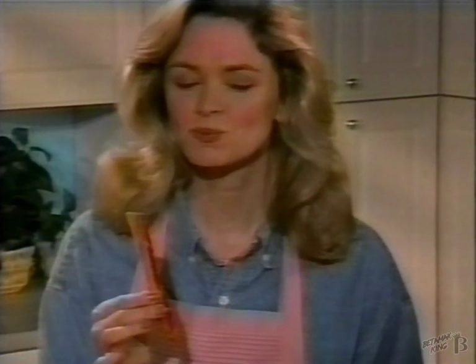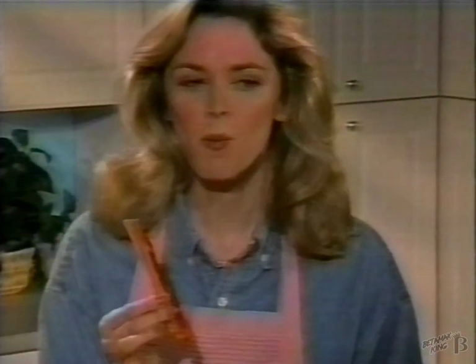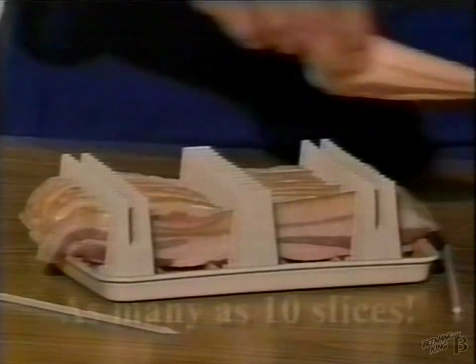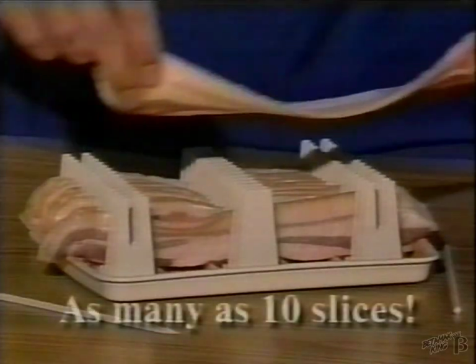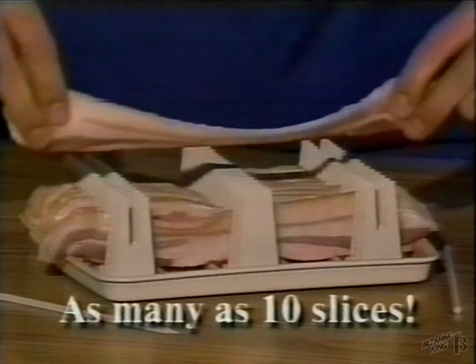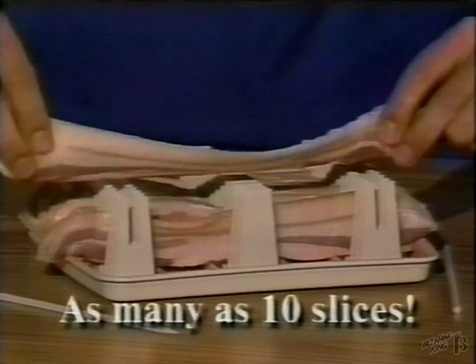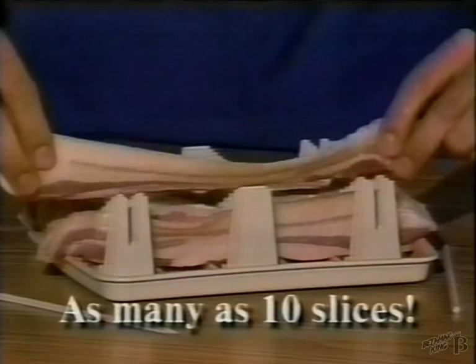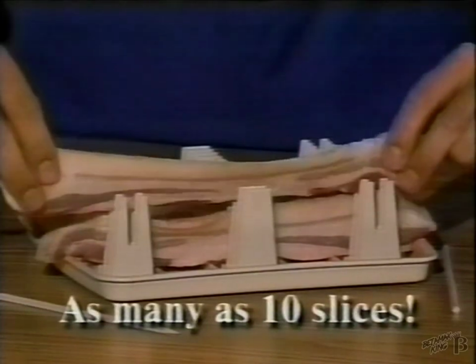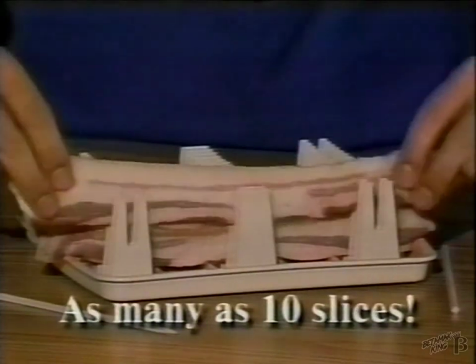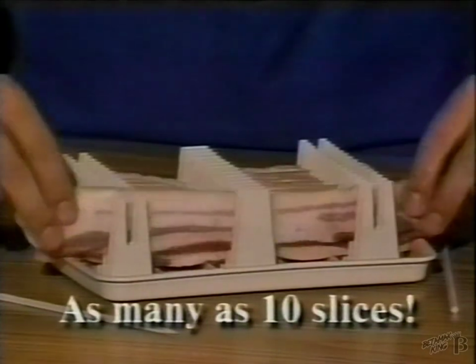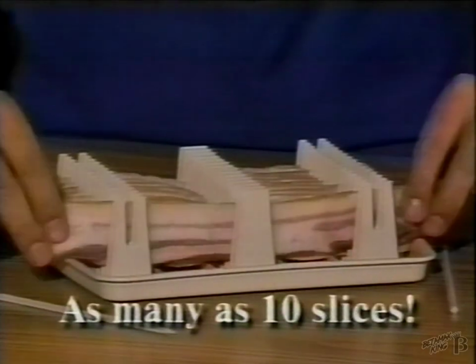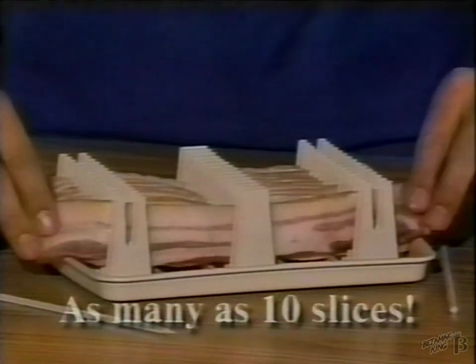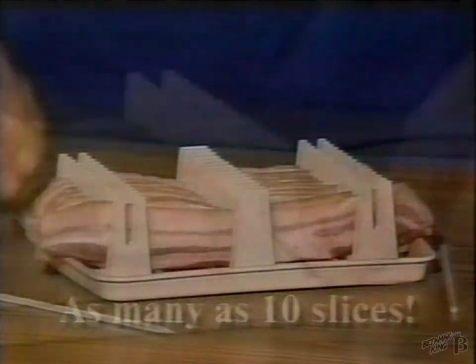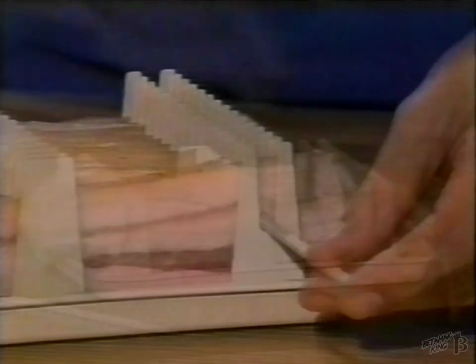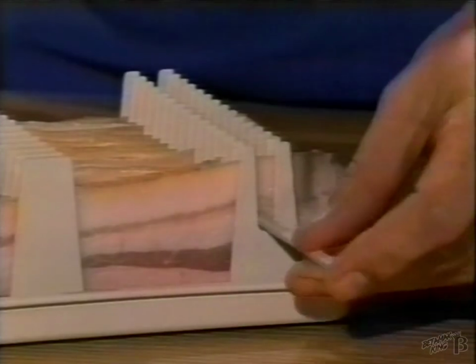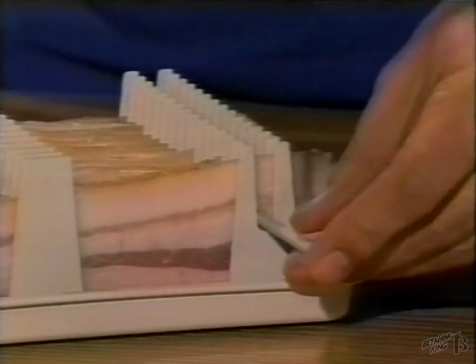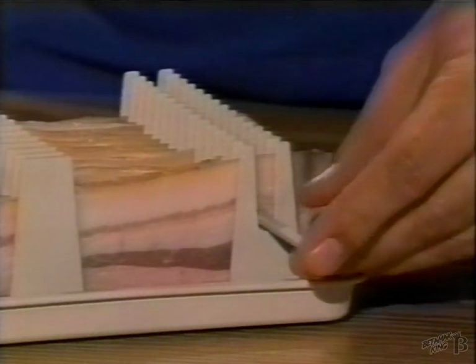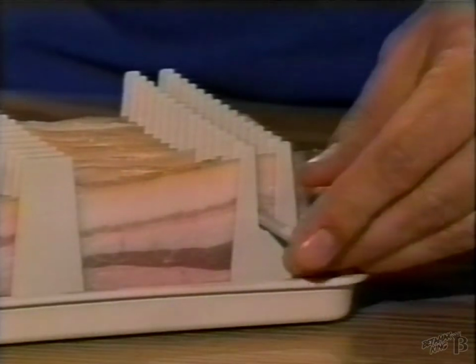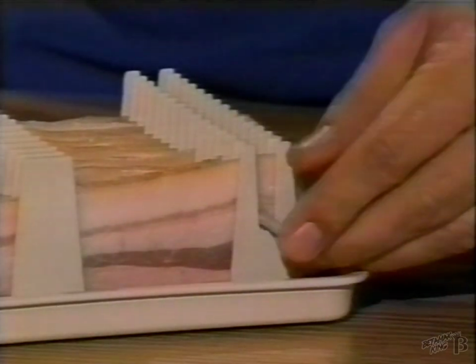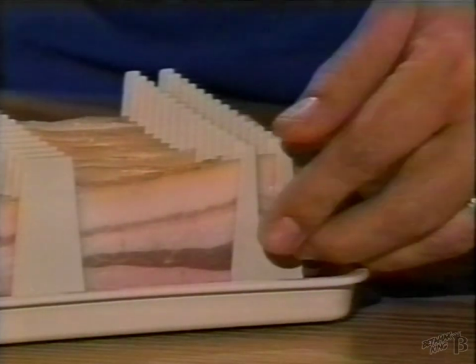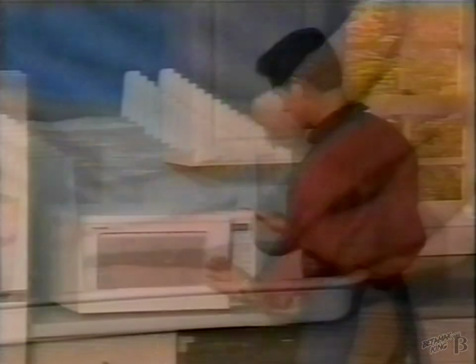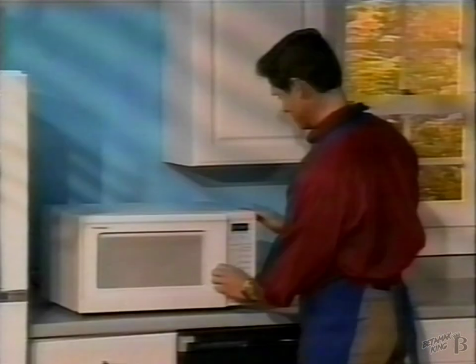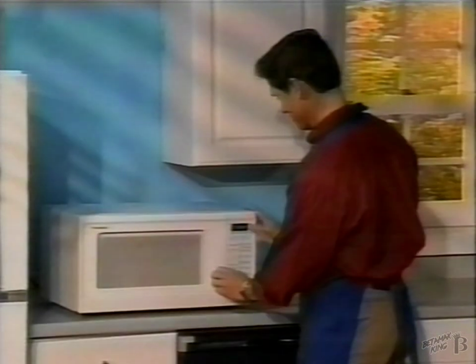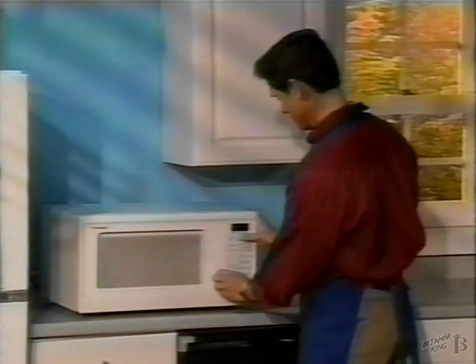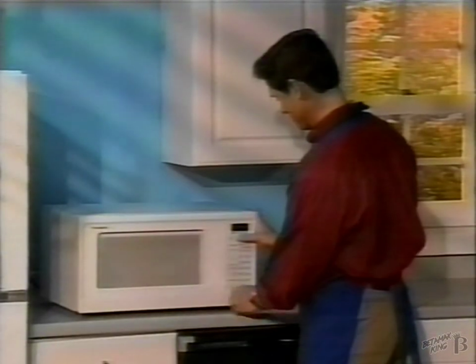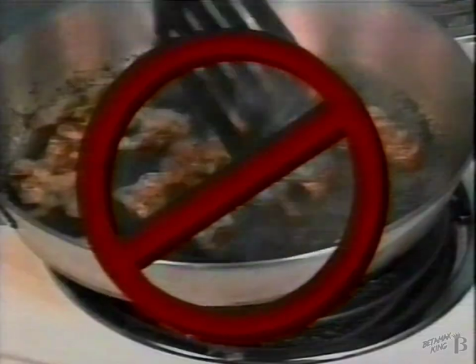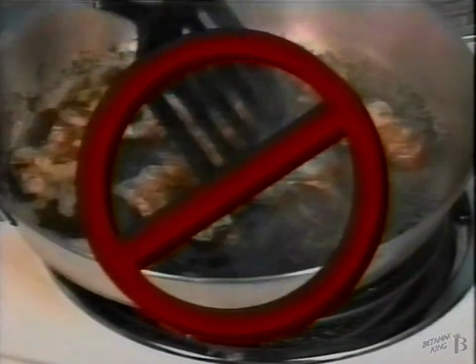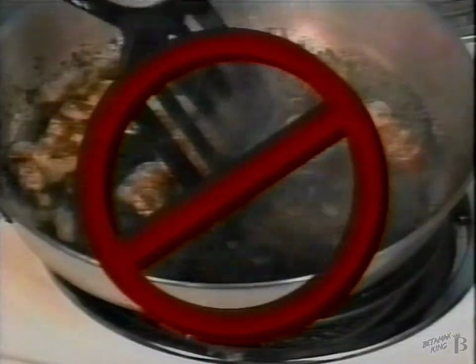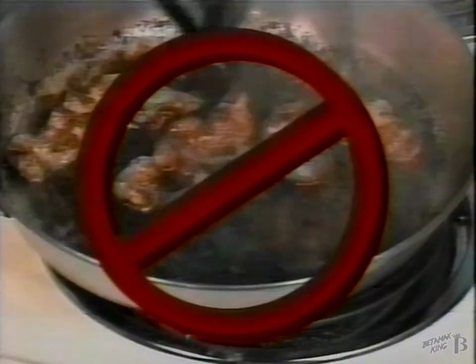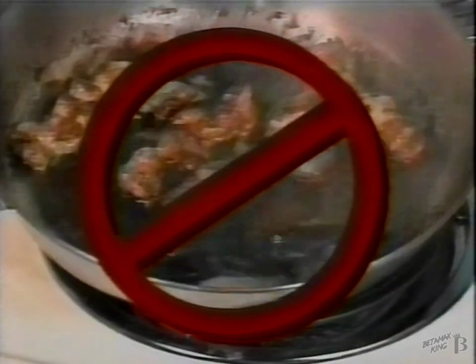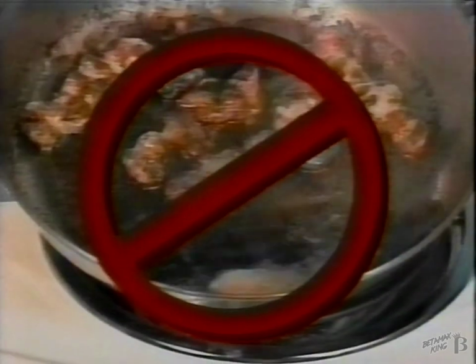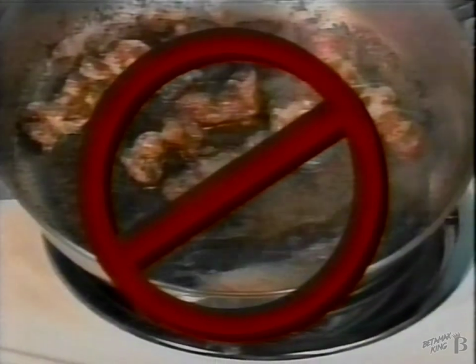It's simple. You just put the slices in the slots, slide the skewers in place, and cook in the microwave. And no more splashing.